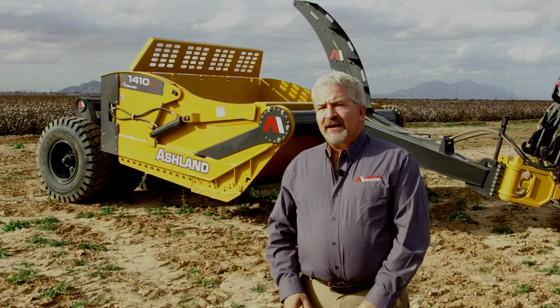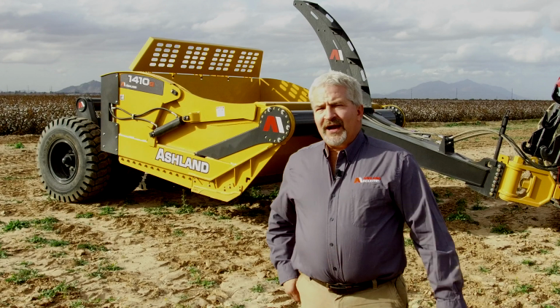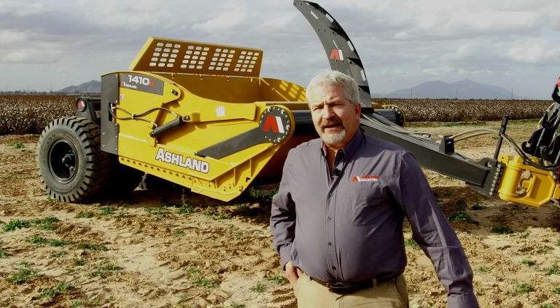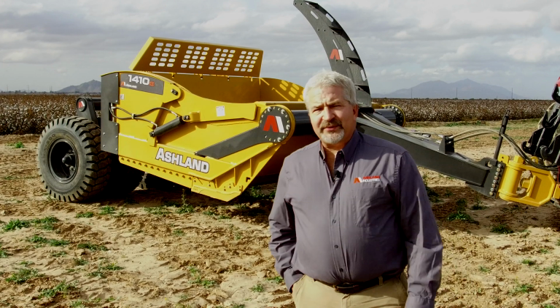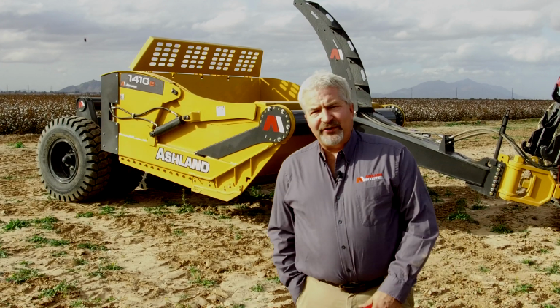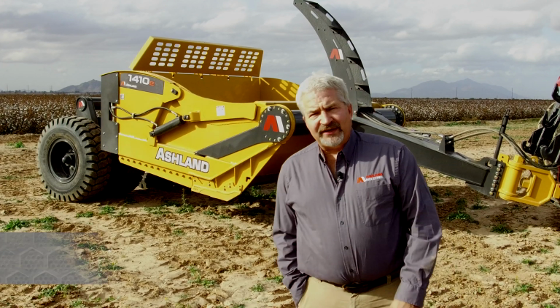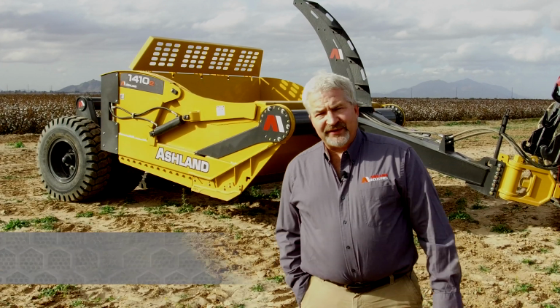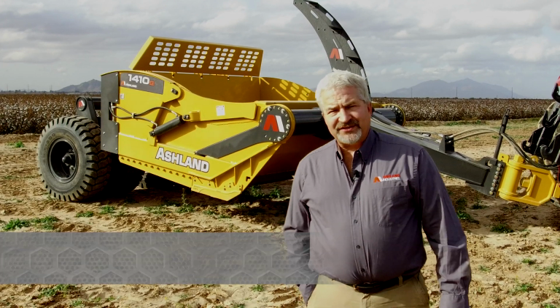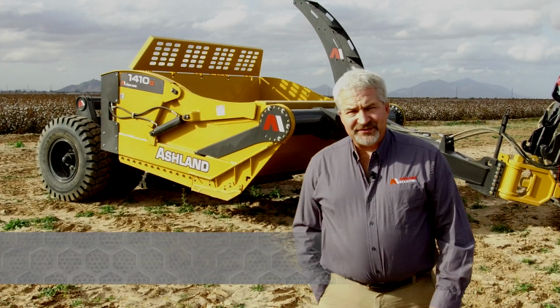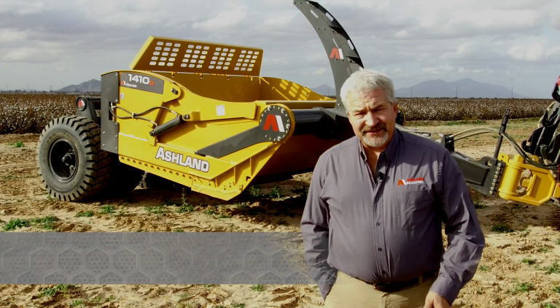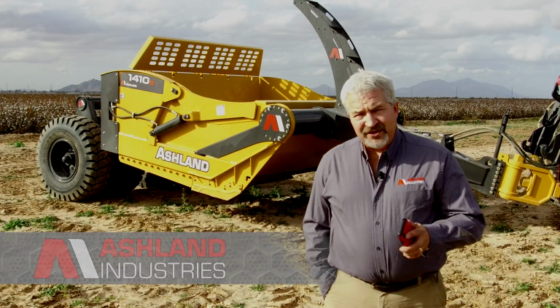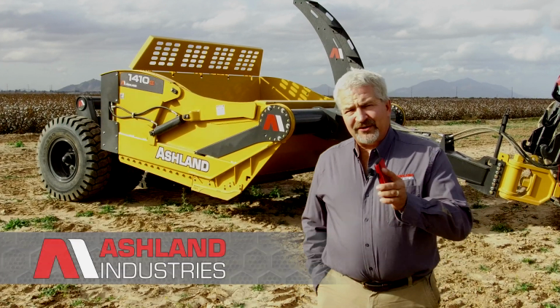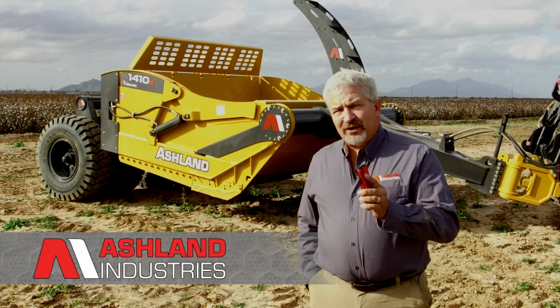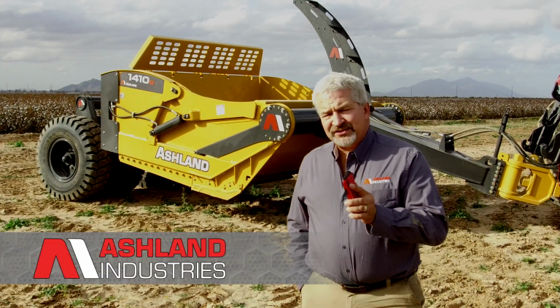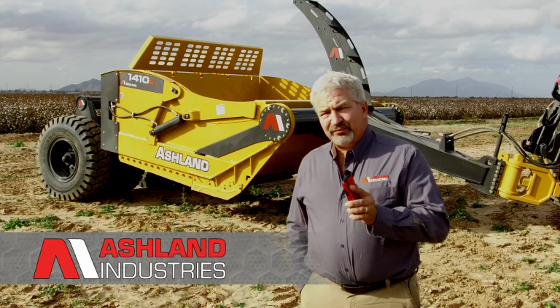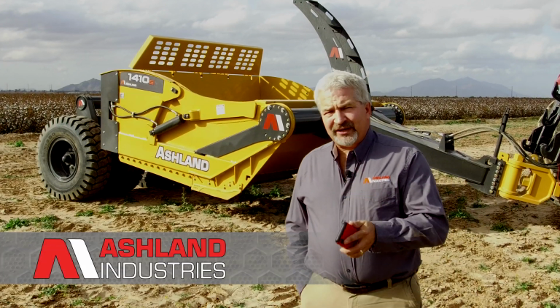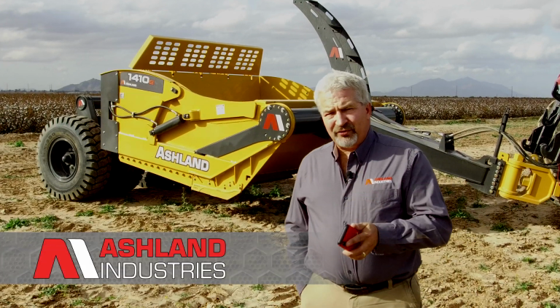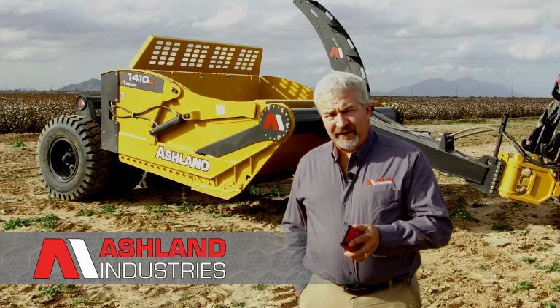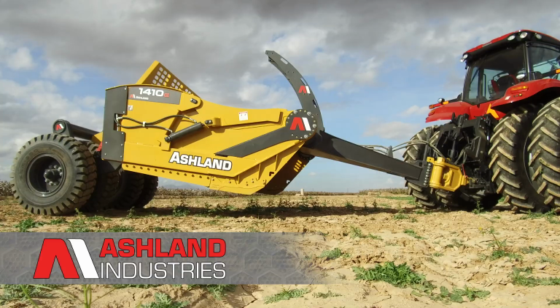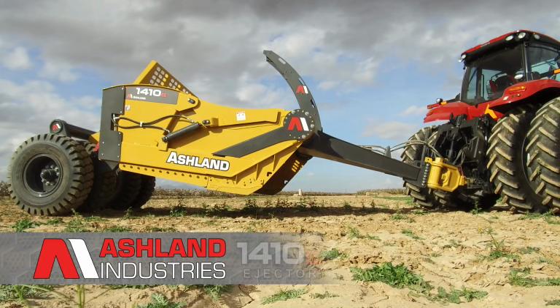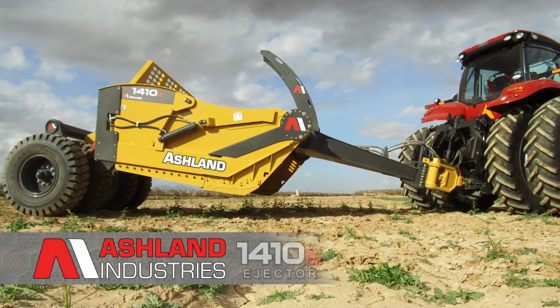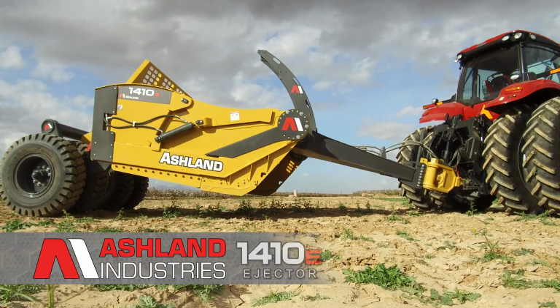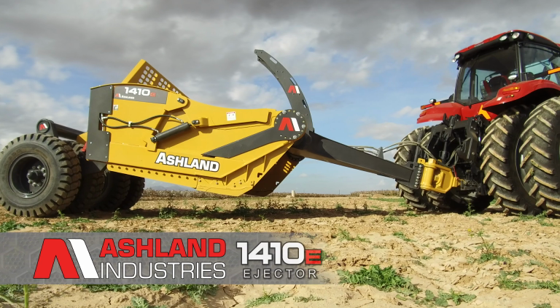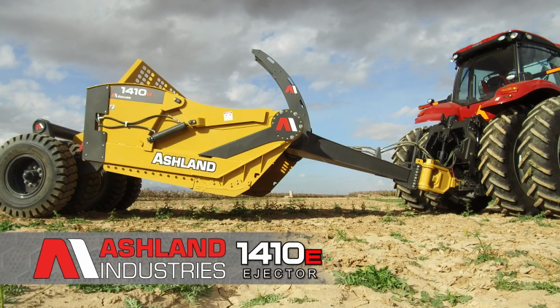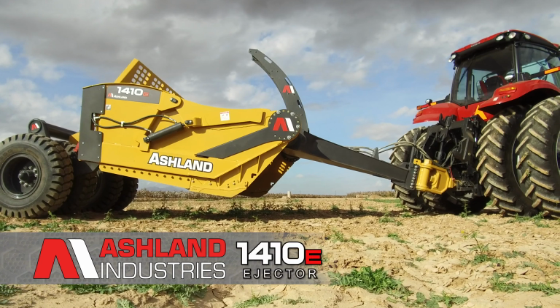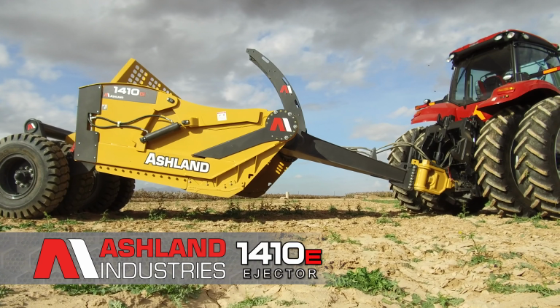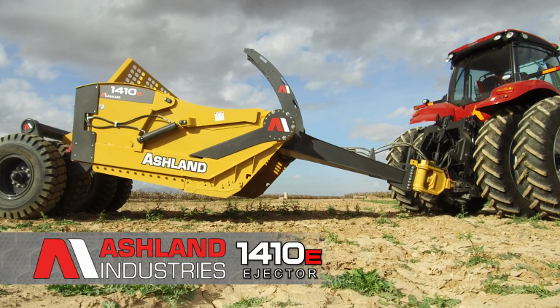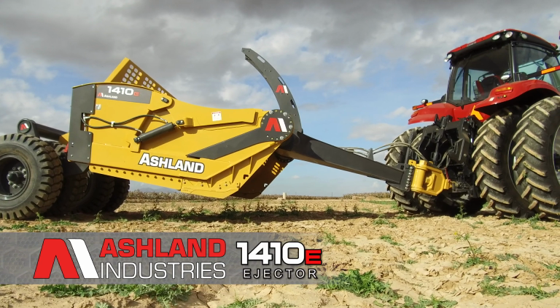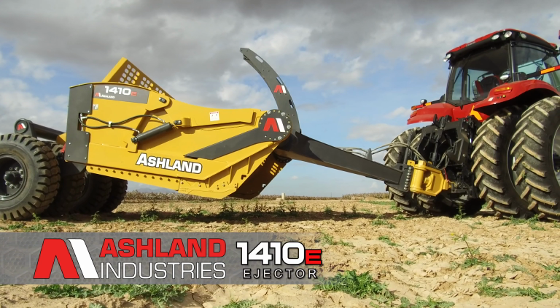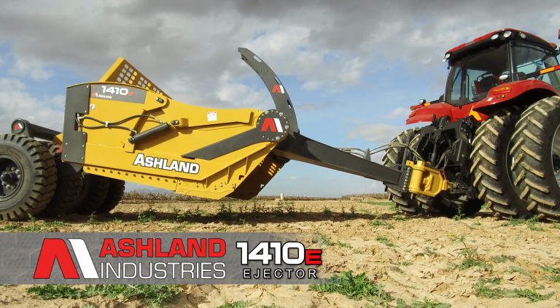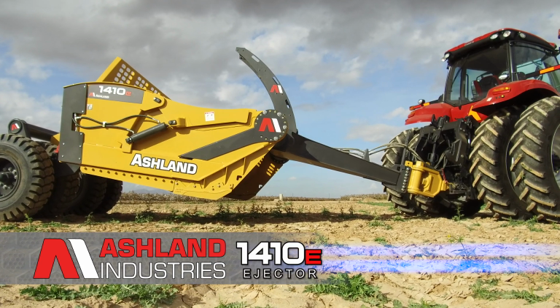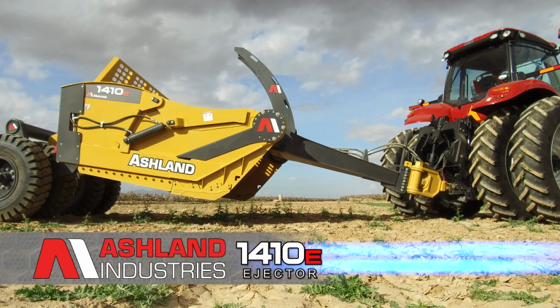Hi, my name is Randy Russ with Ashland Industries. The video you're about to watch is a product profile of the Ashland 1410B ejector scraper.